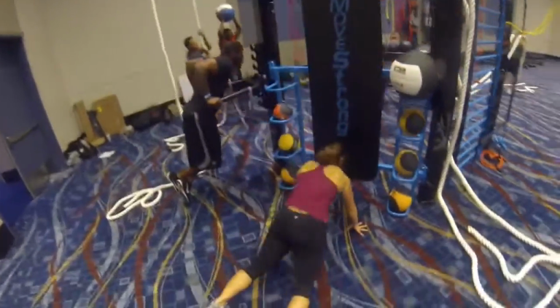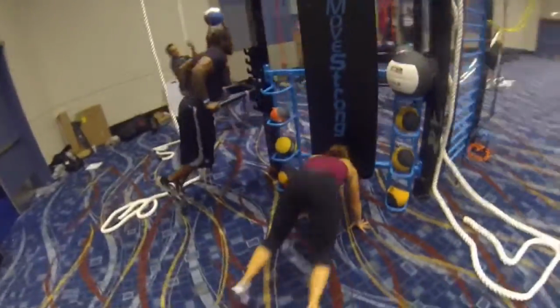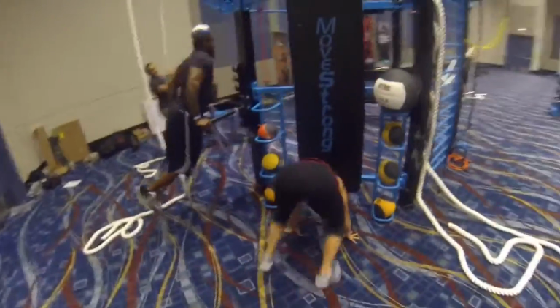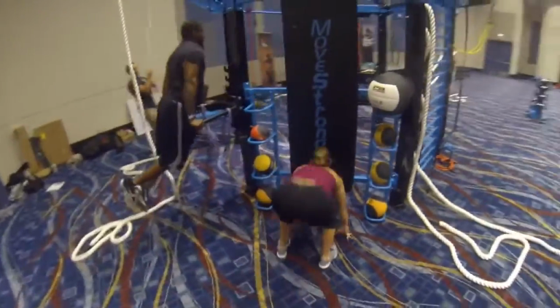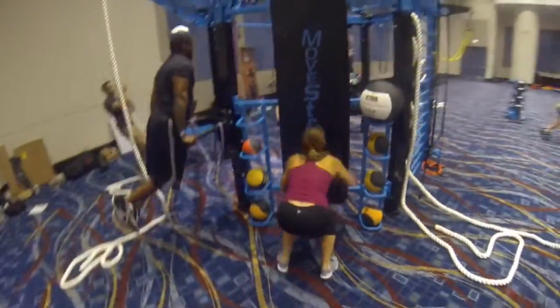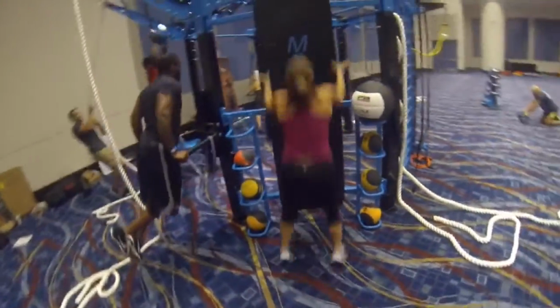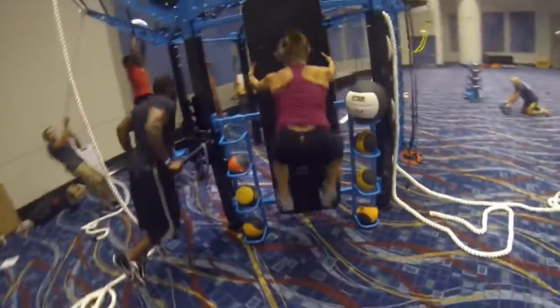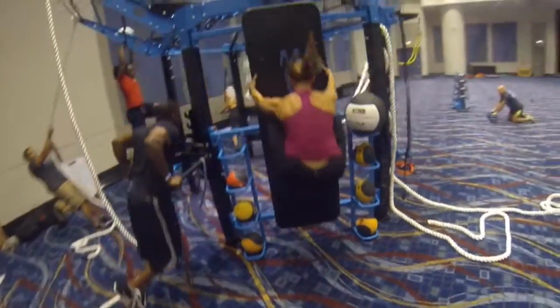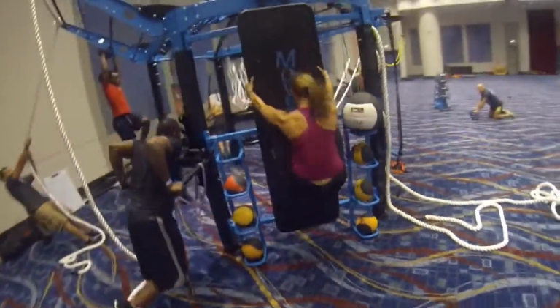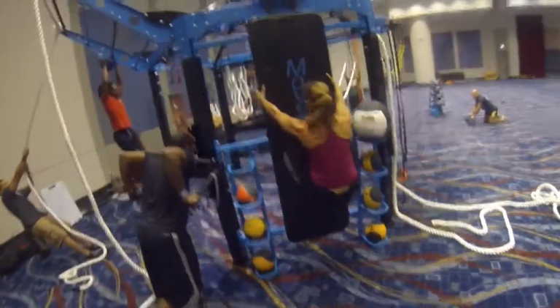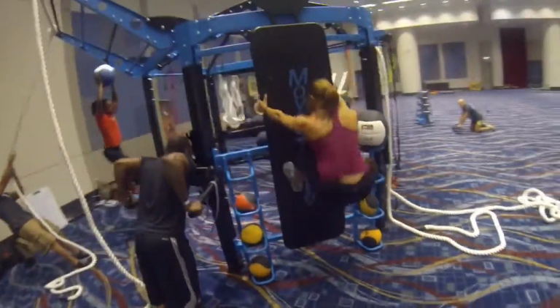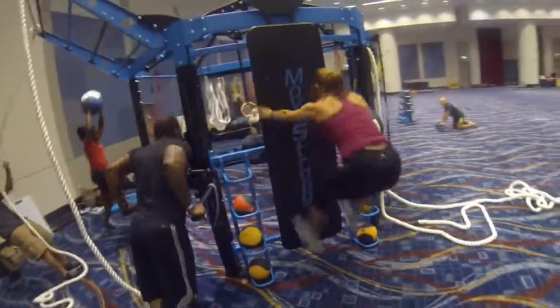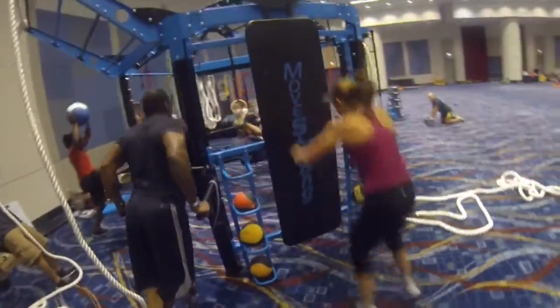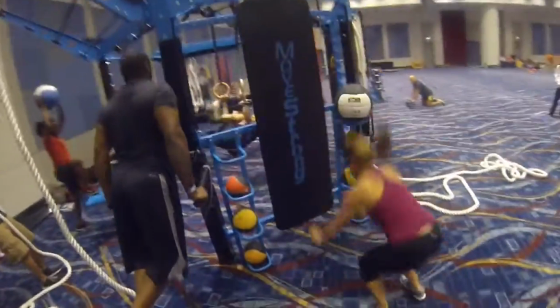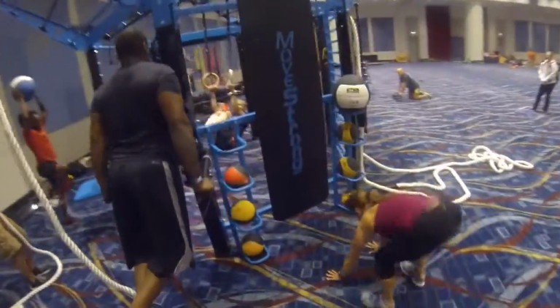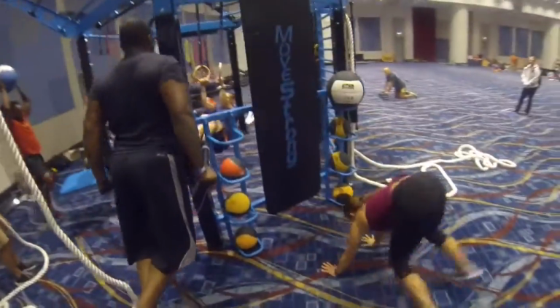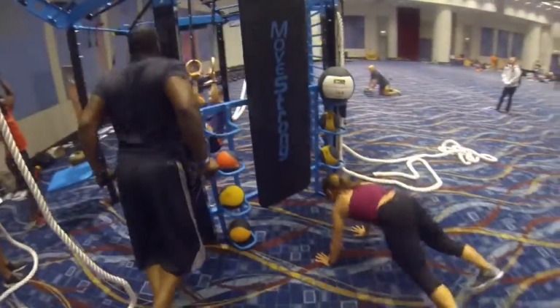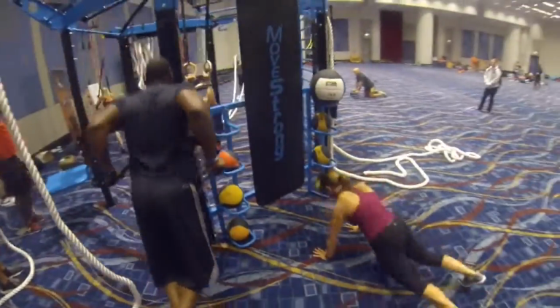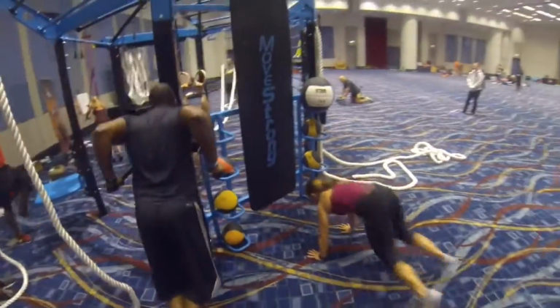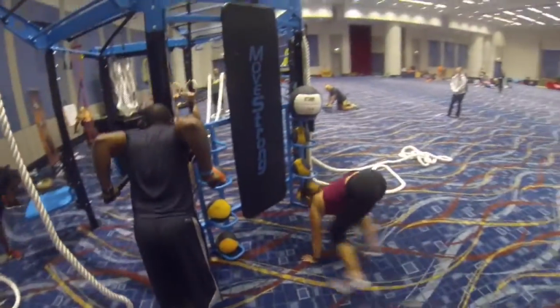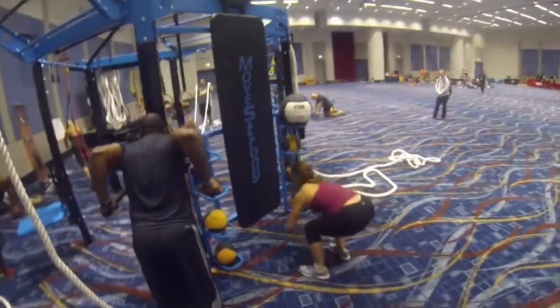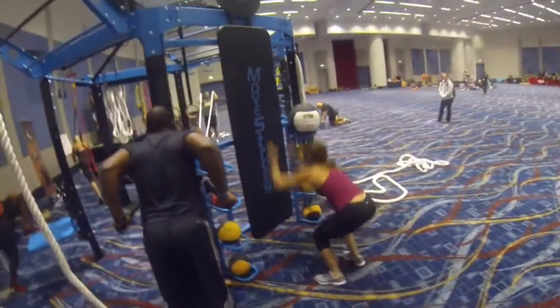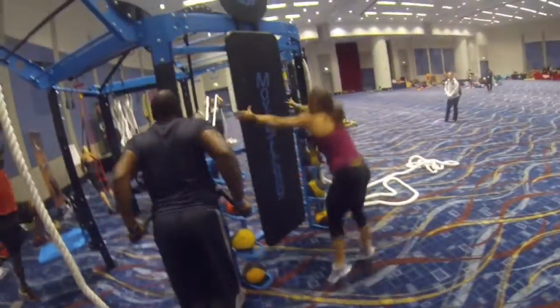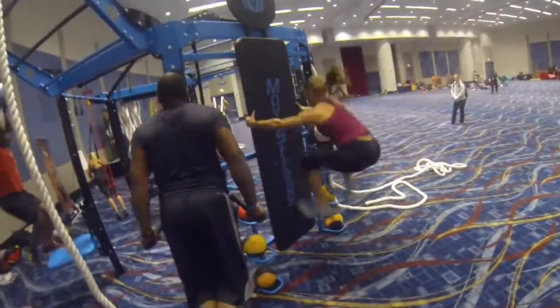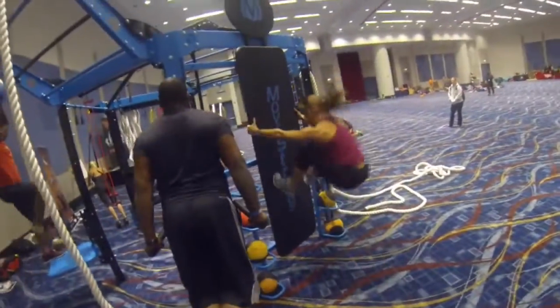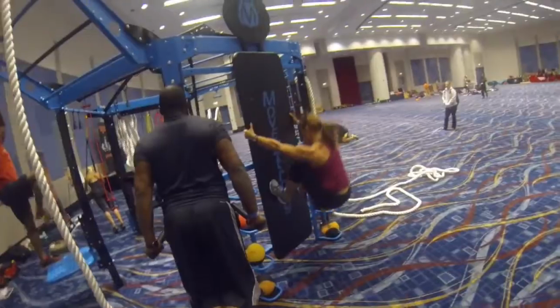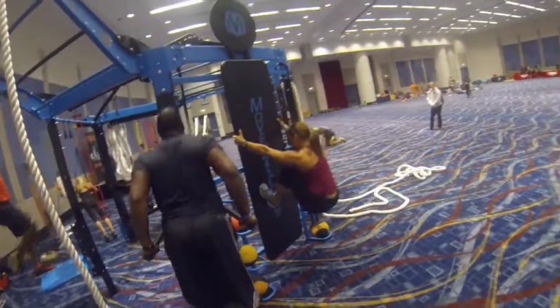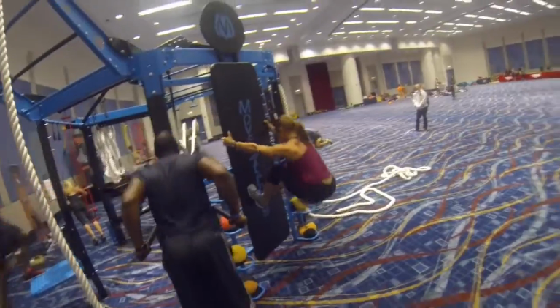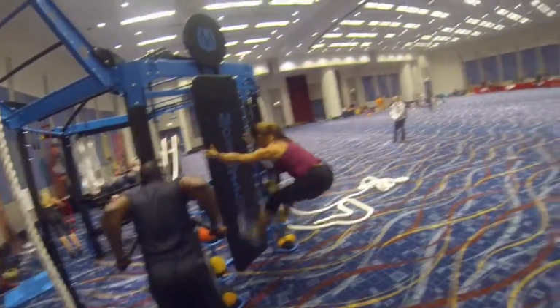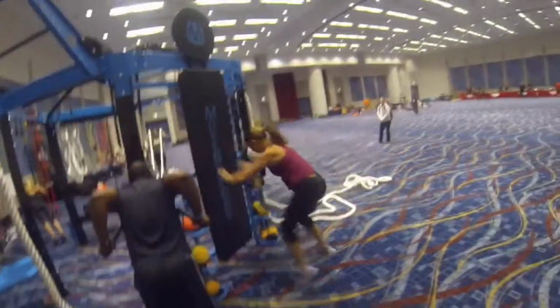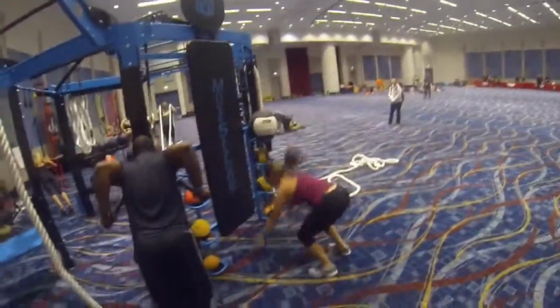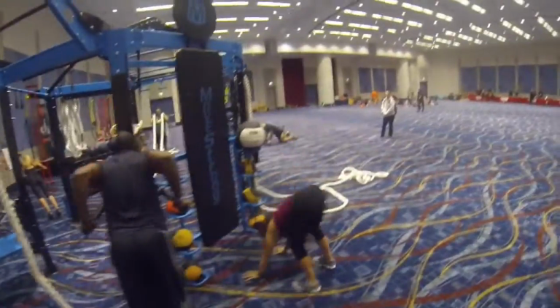Nice job on the burpees. I want those hands flat on the burpees — hands flat, come on. Palms down on the ground. Now jump, nice job.